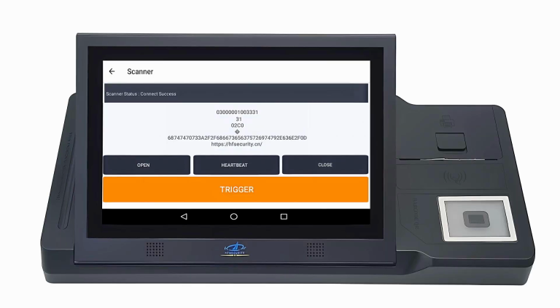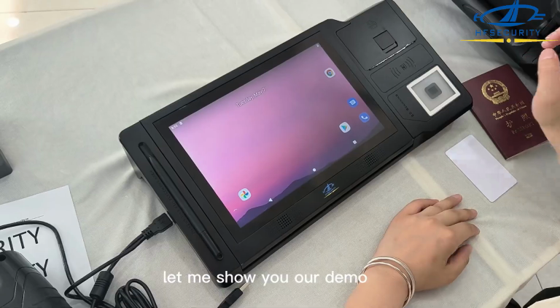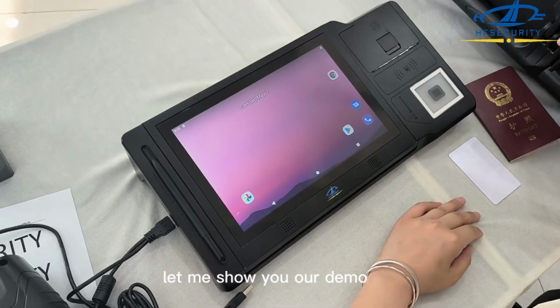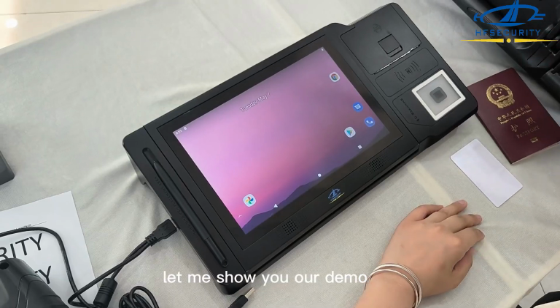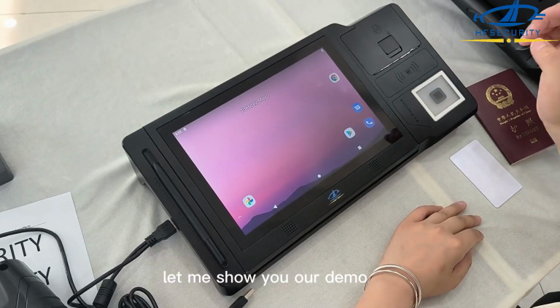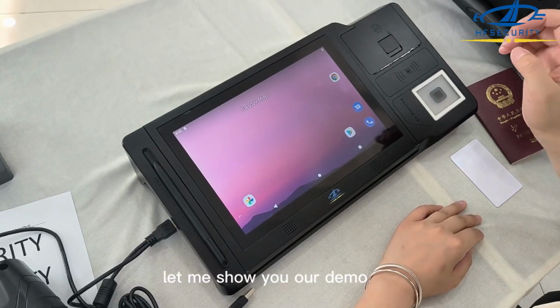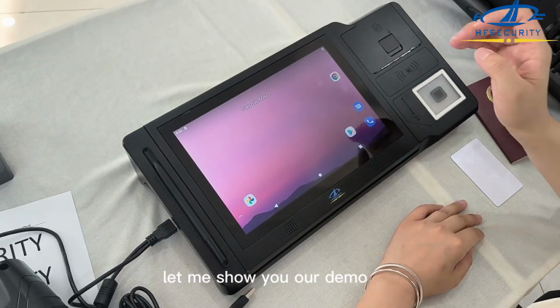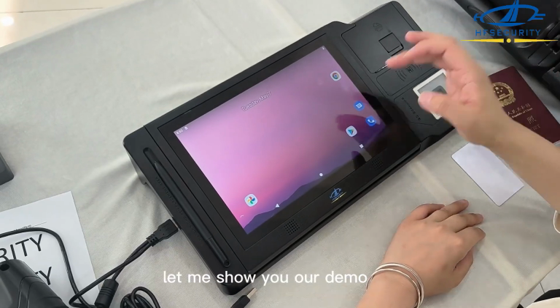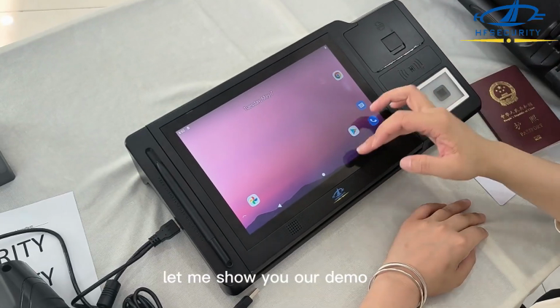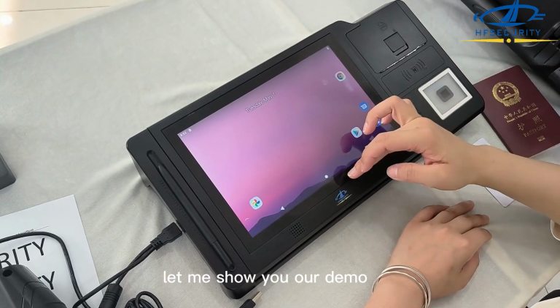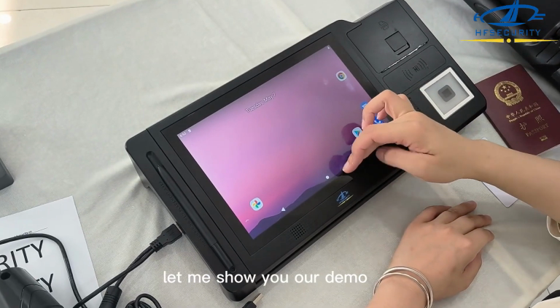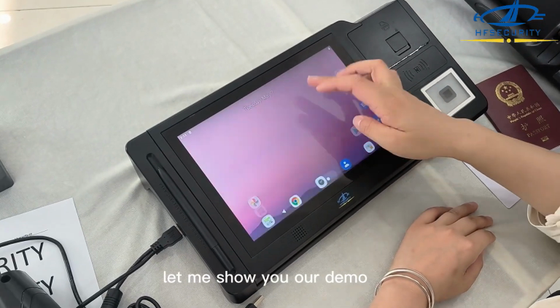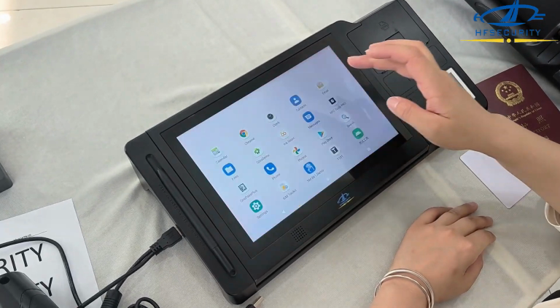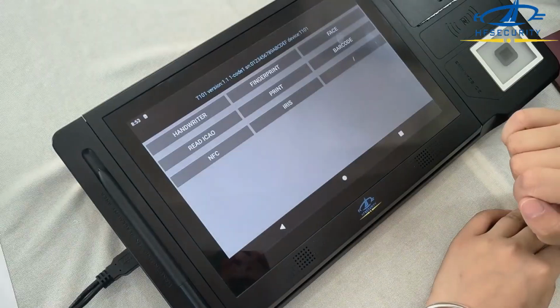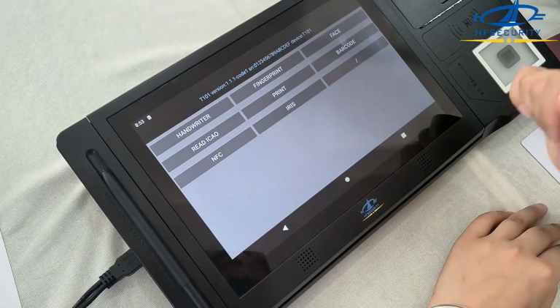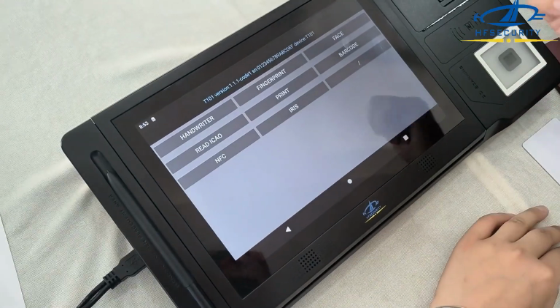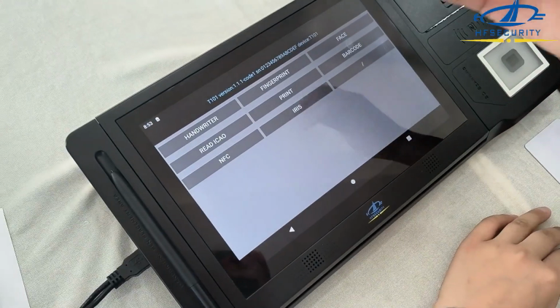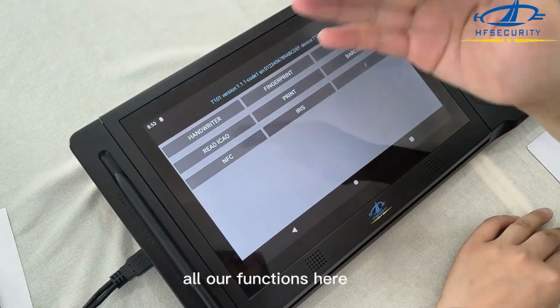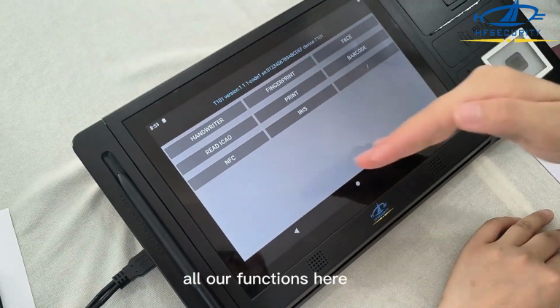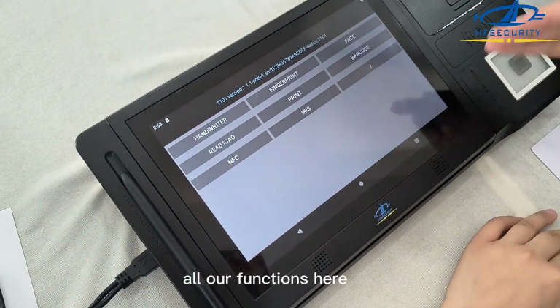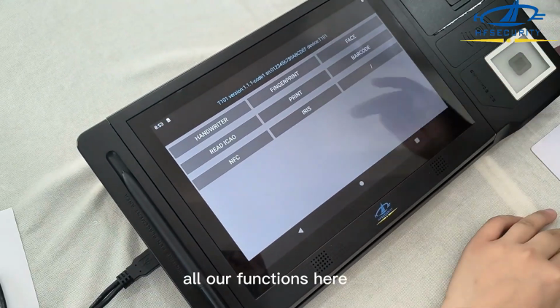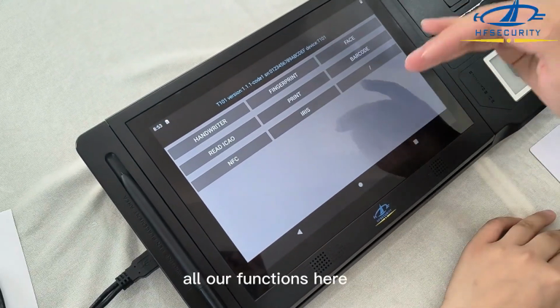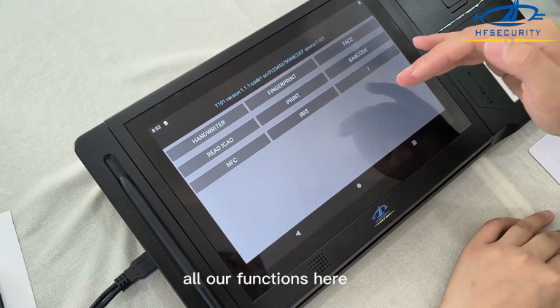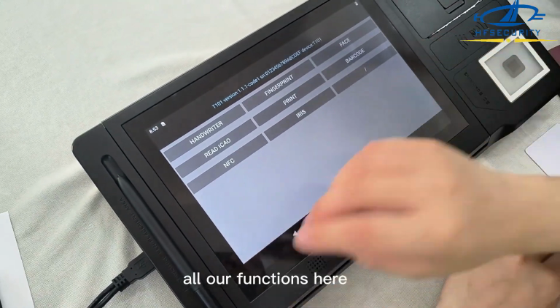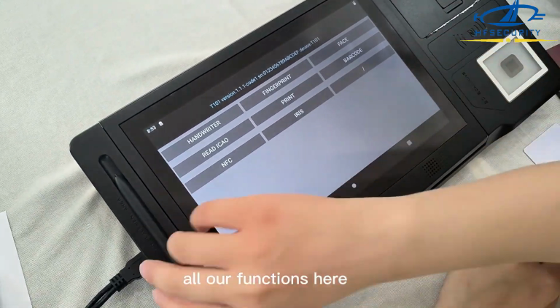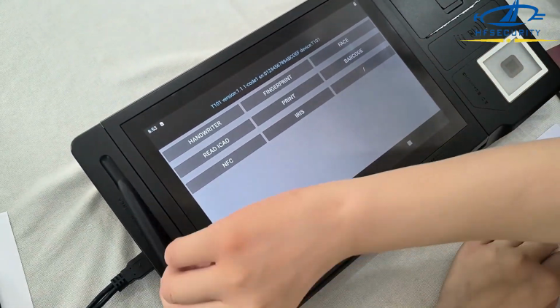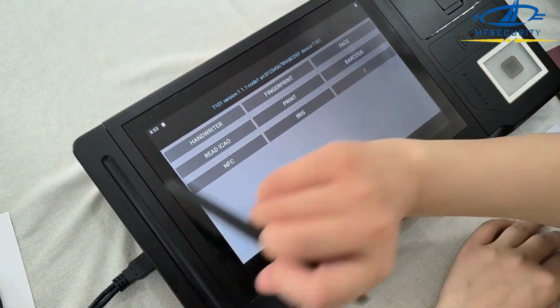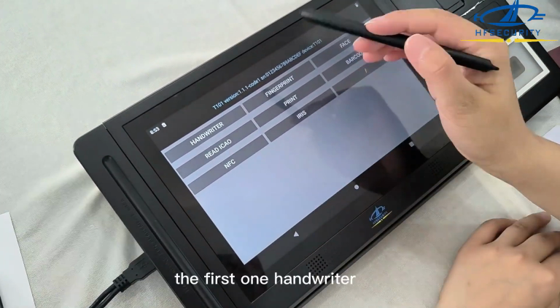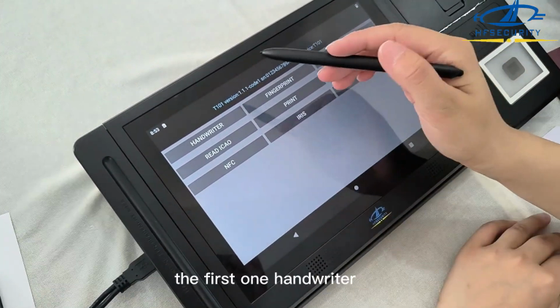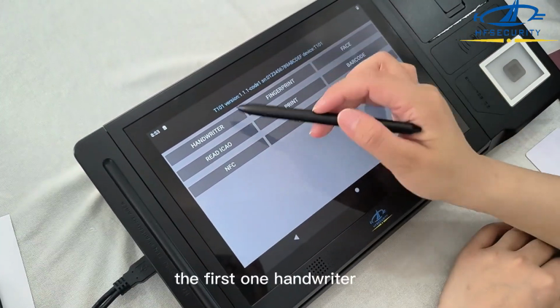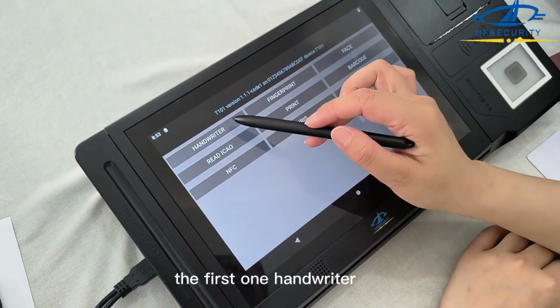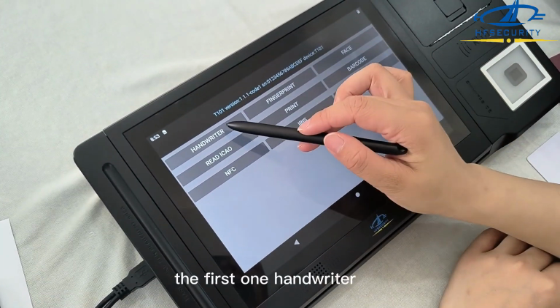Next, let me show you our demo. All our functions are here. The first one is handwriting.